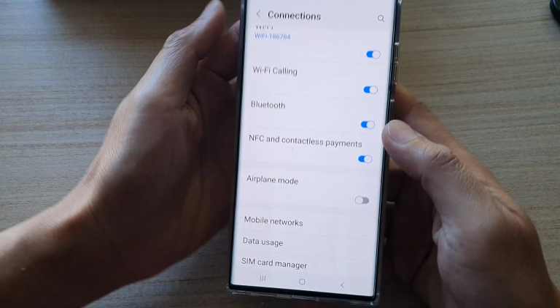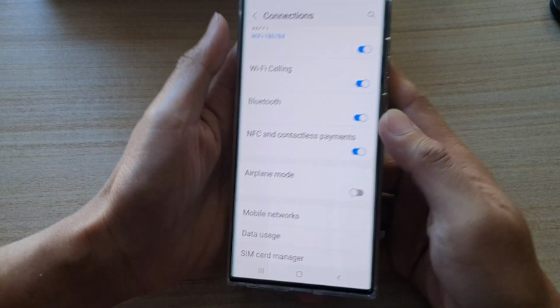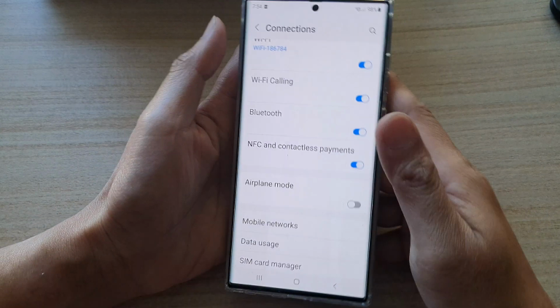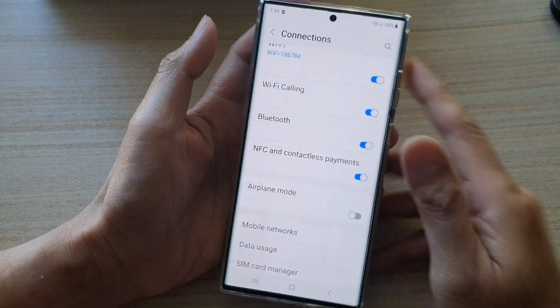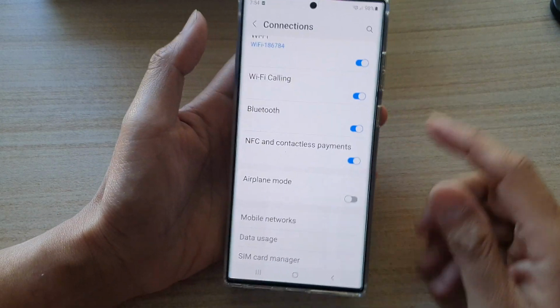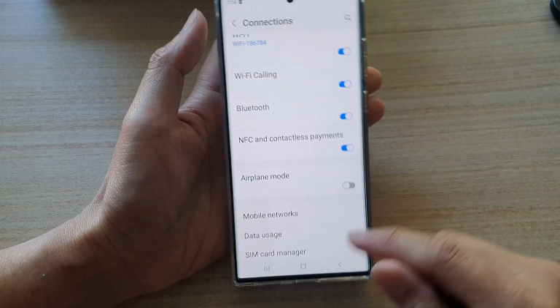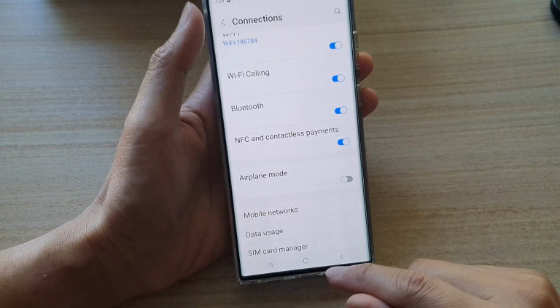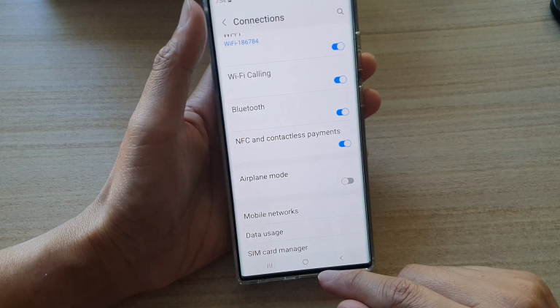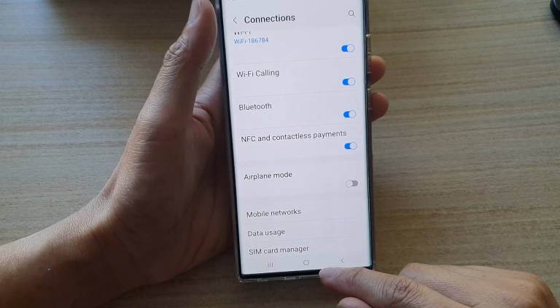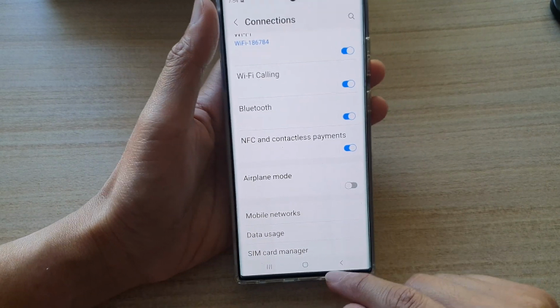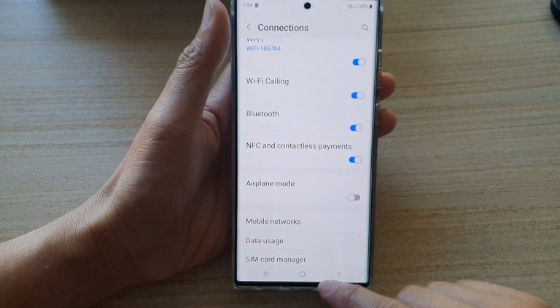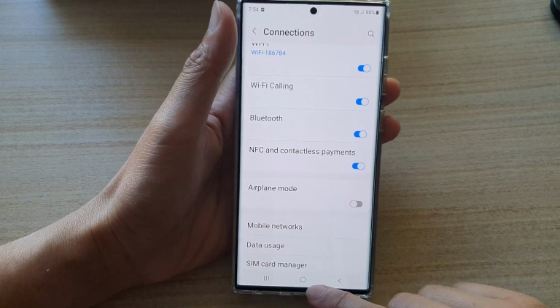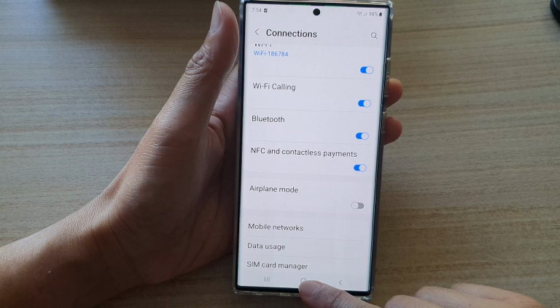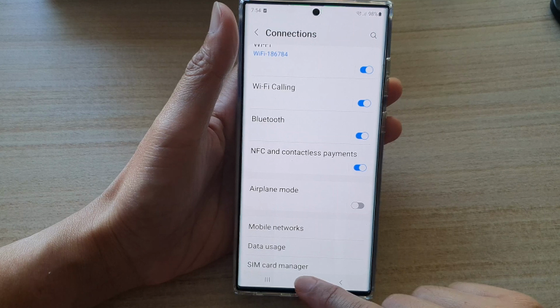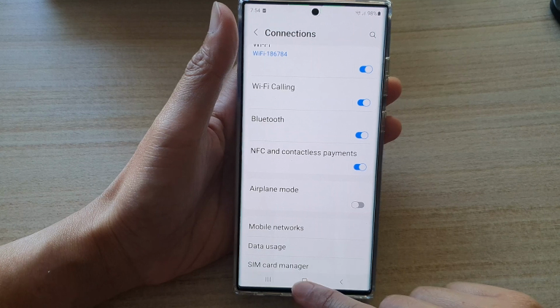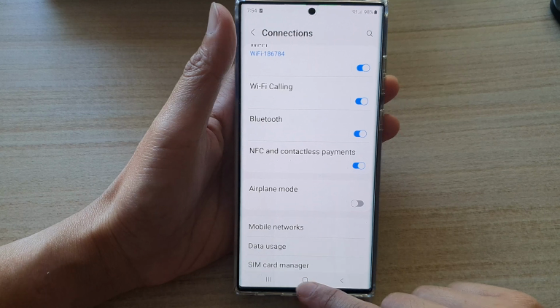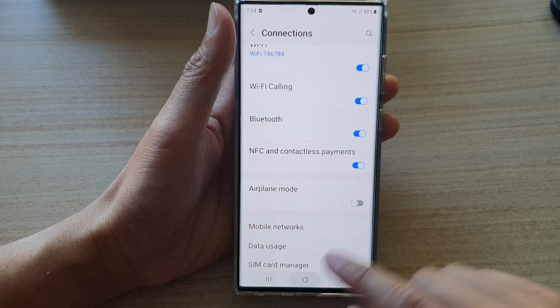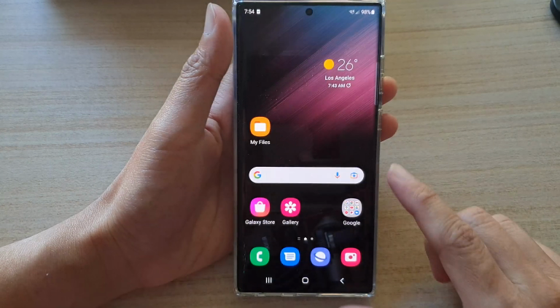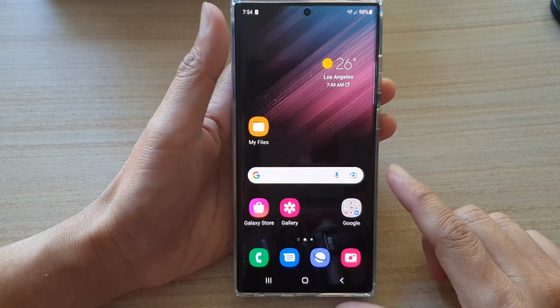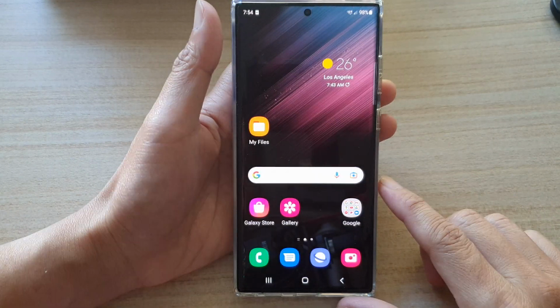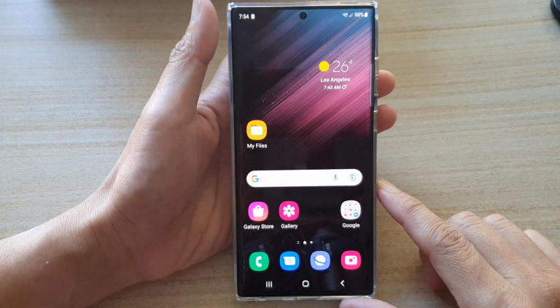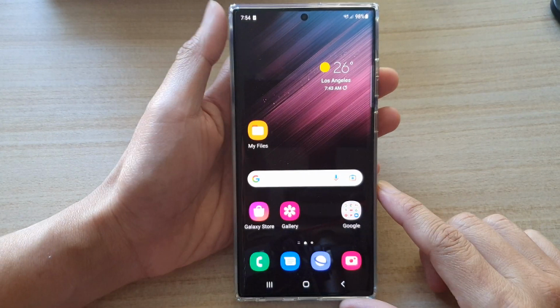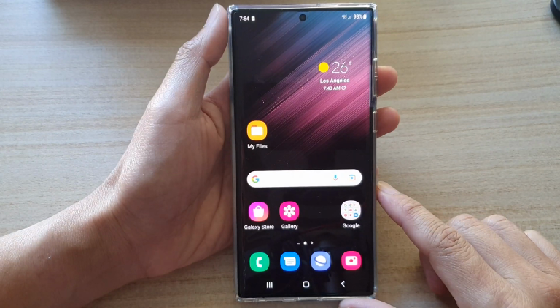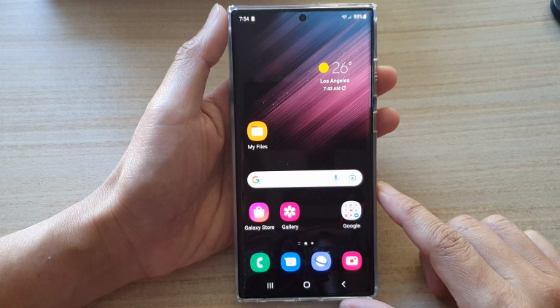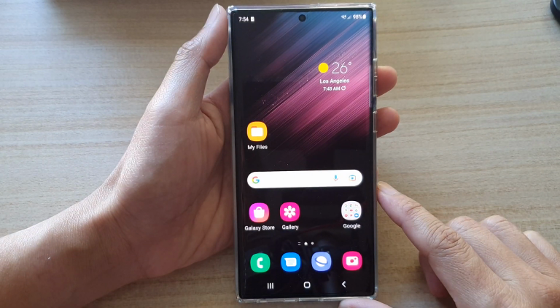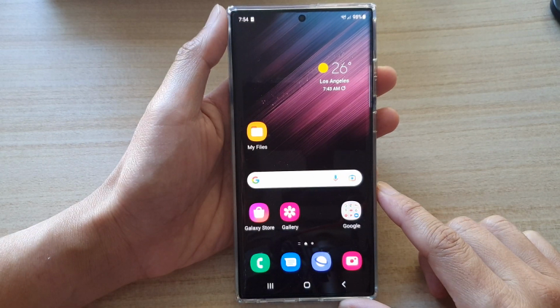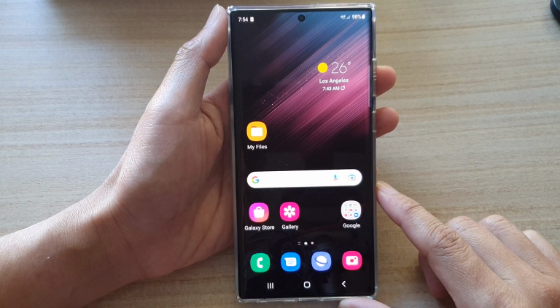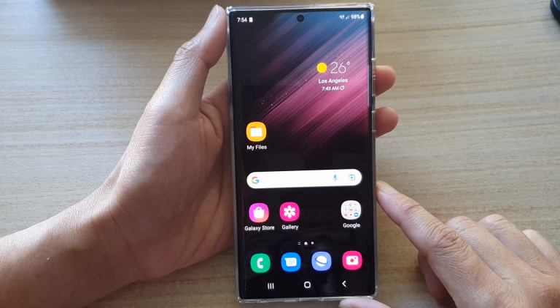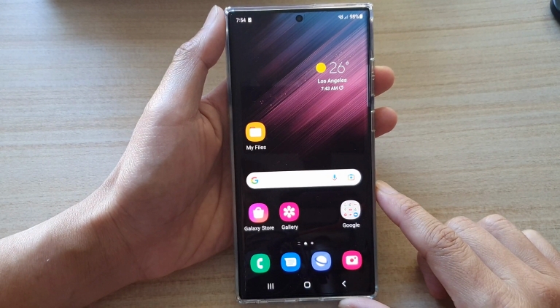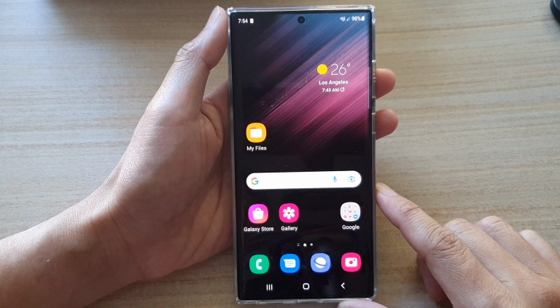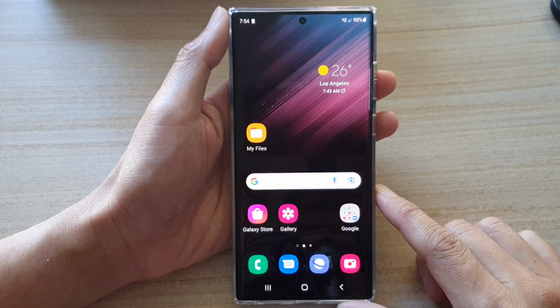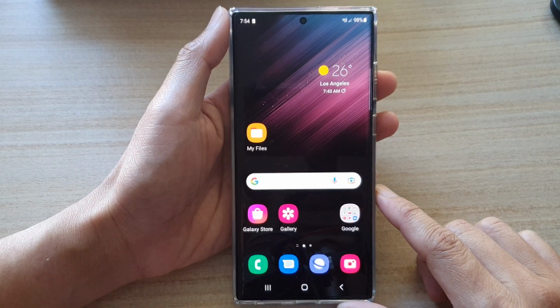After that you can tap on the home button to go back to the home screen. Thank you for watching this video.